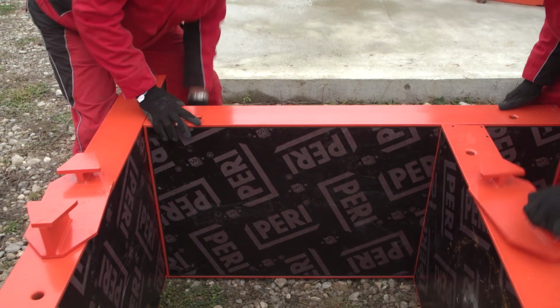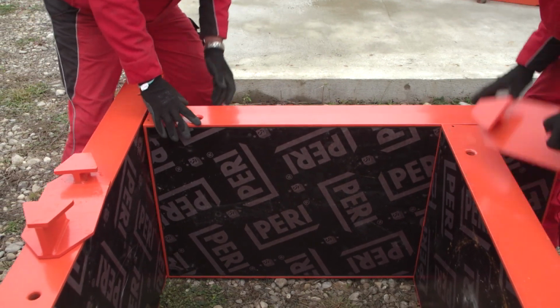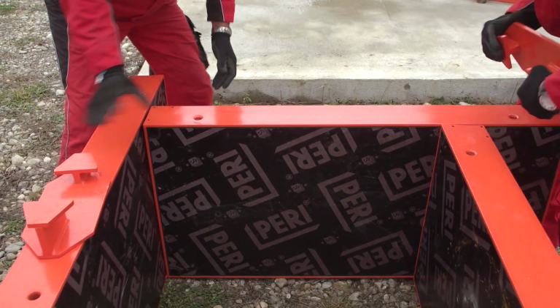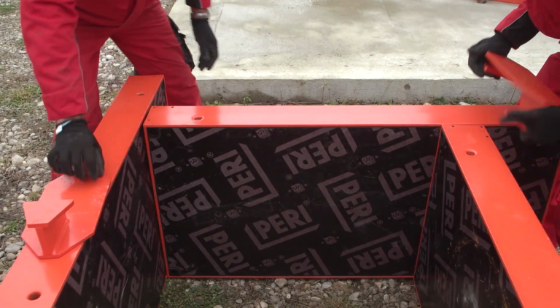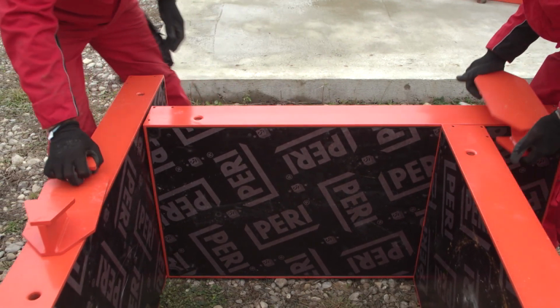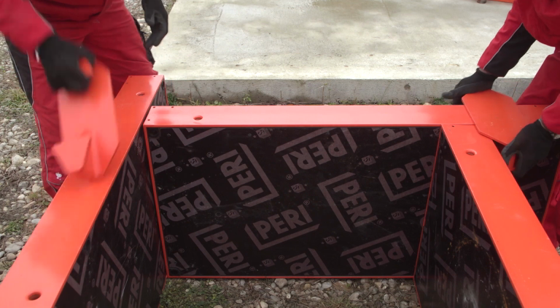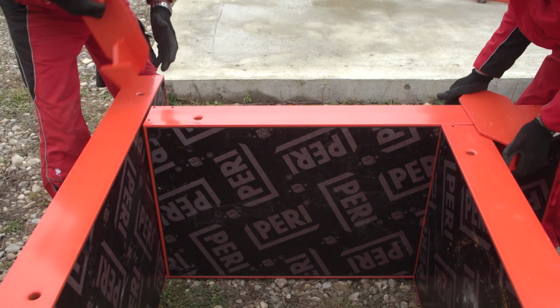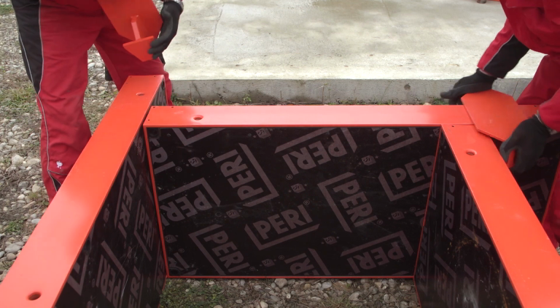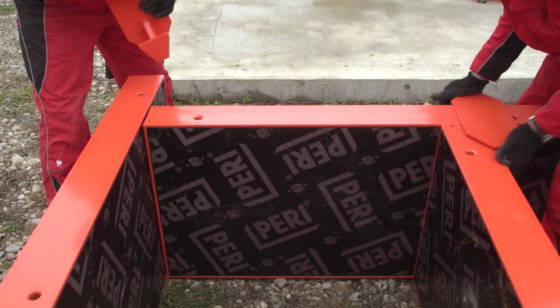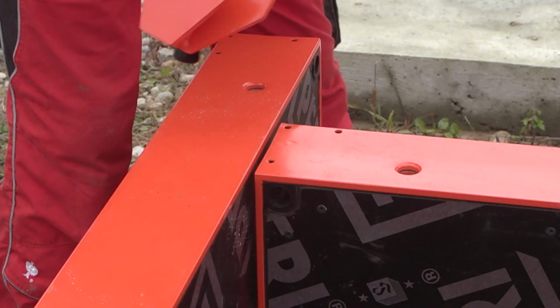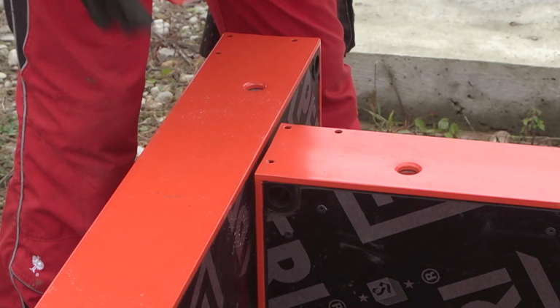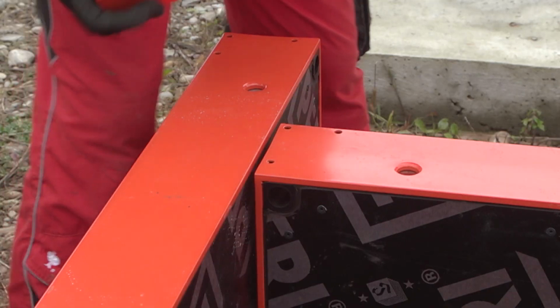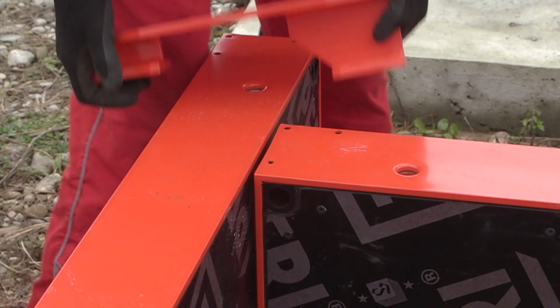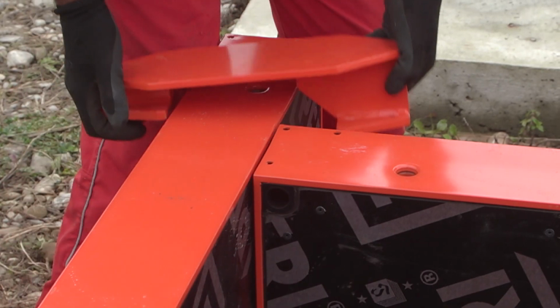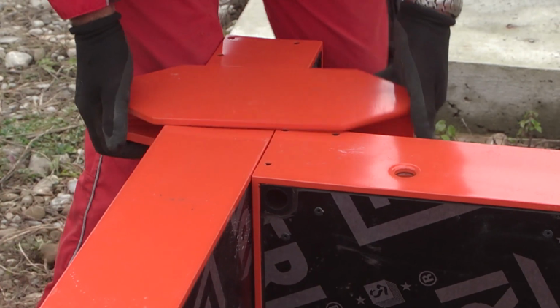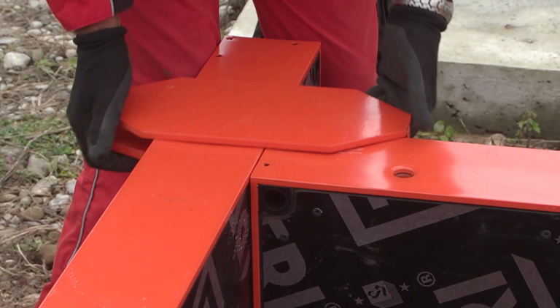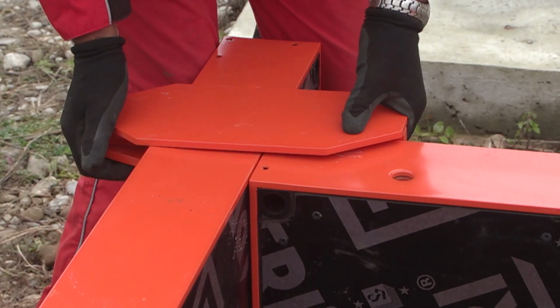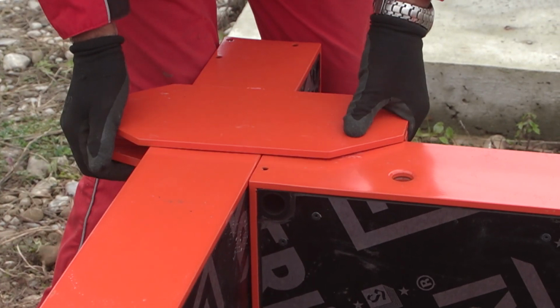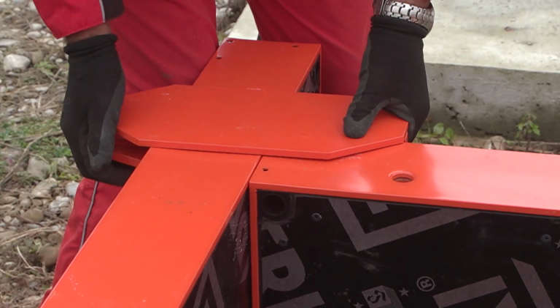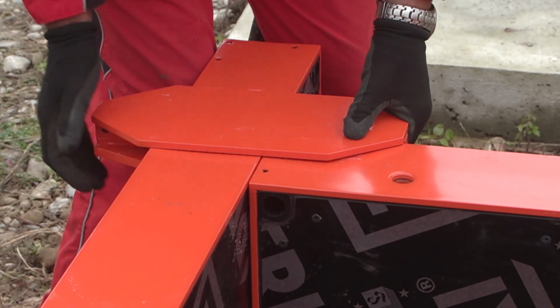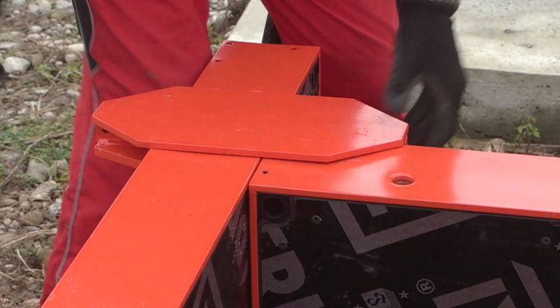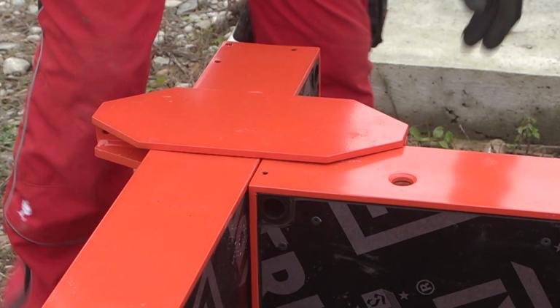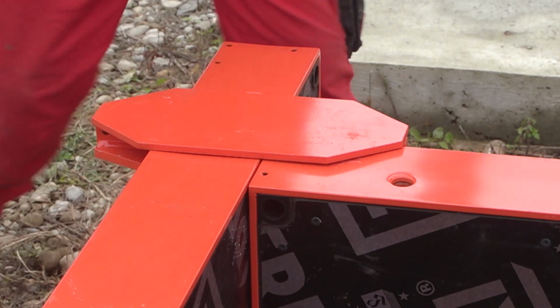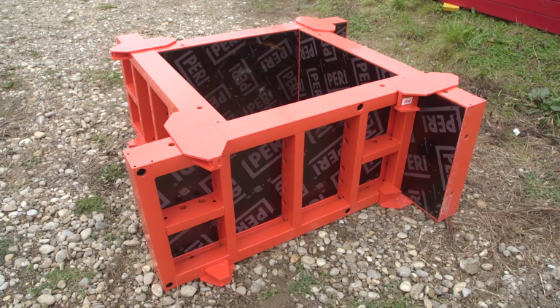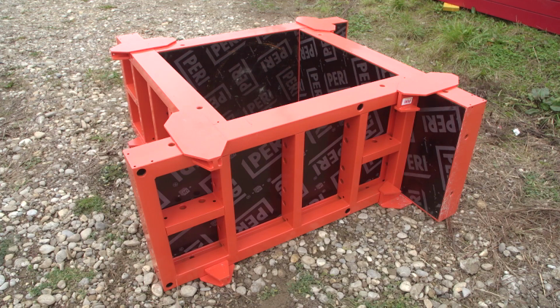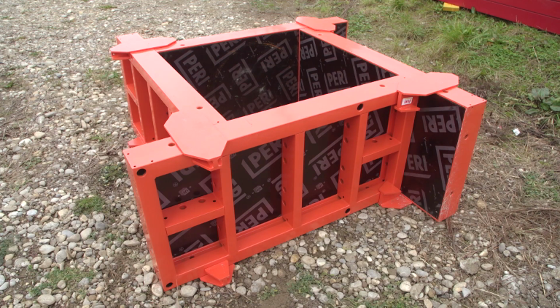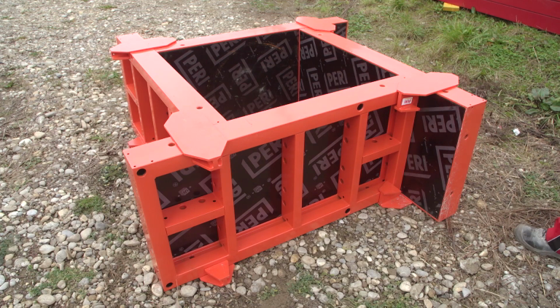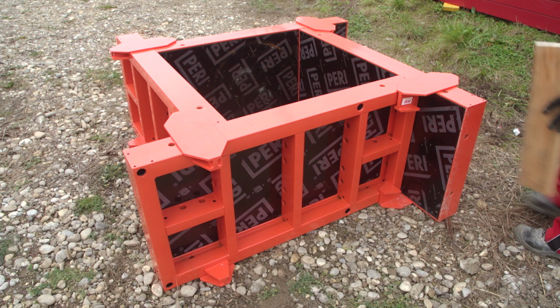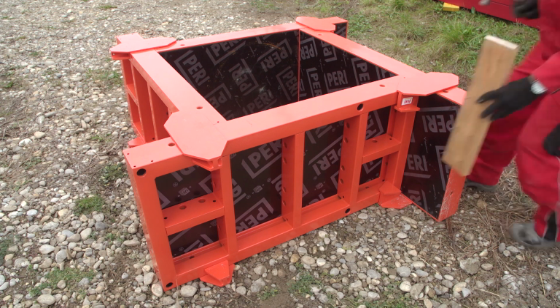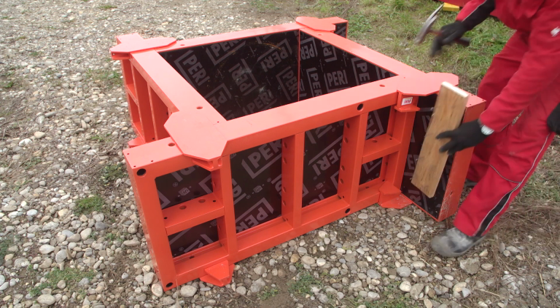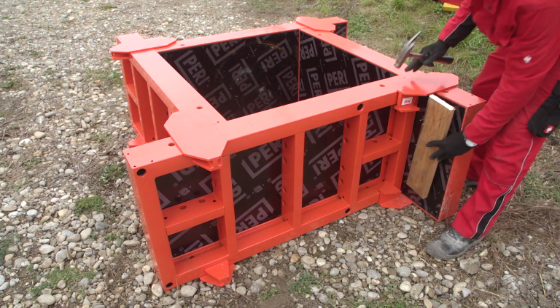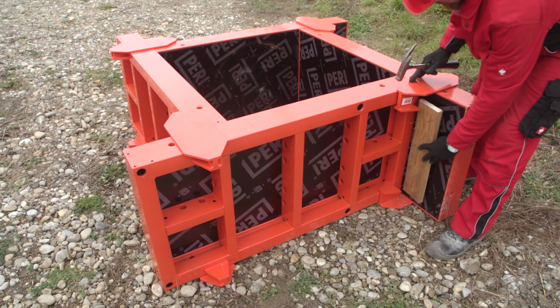Next, the foundation straps are installed at the top of the panel and the locating board is fixed laterally with nails.